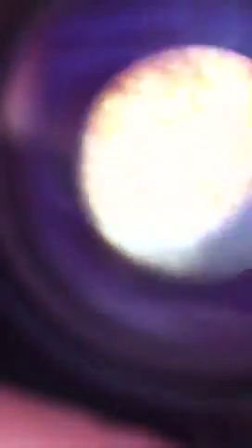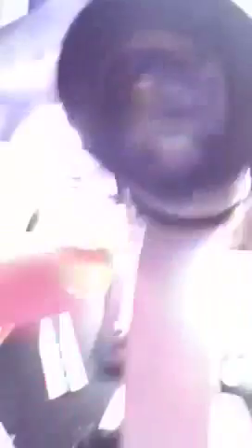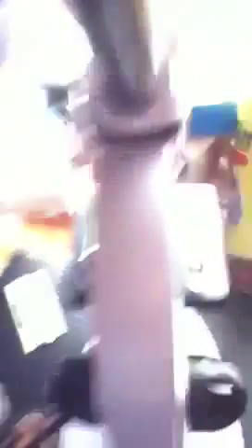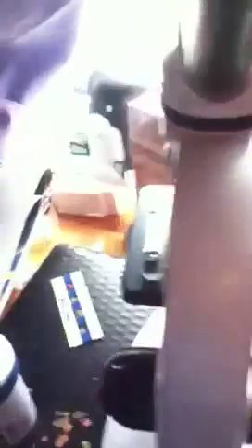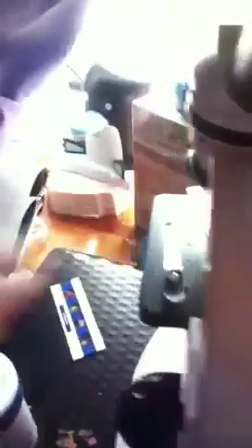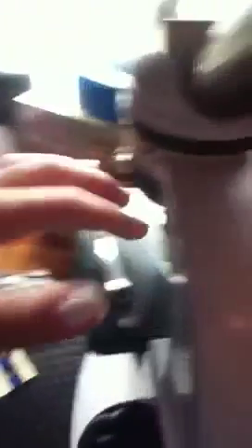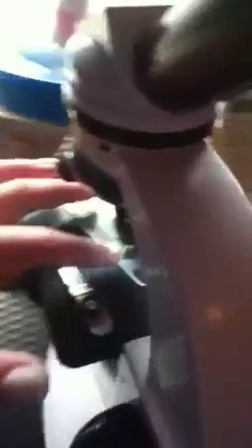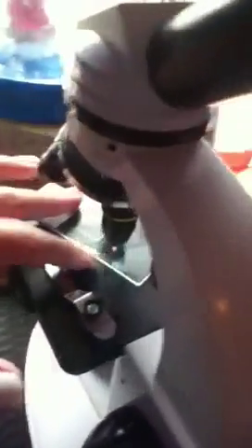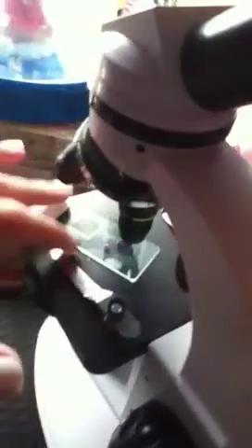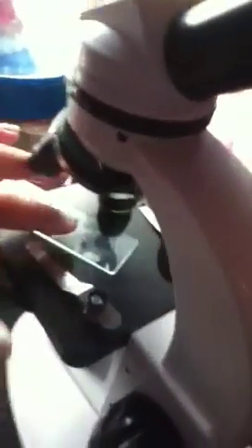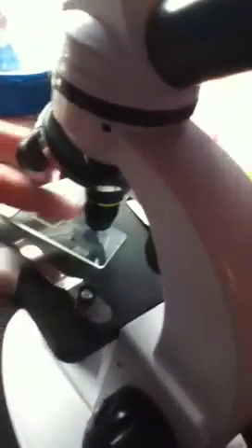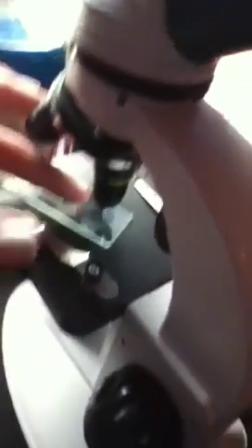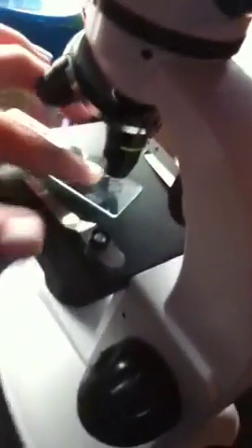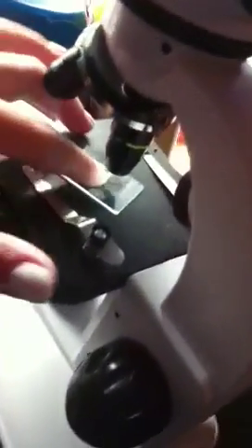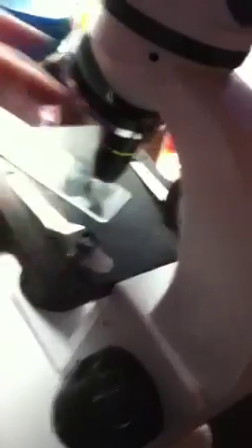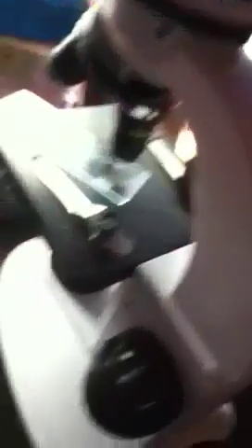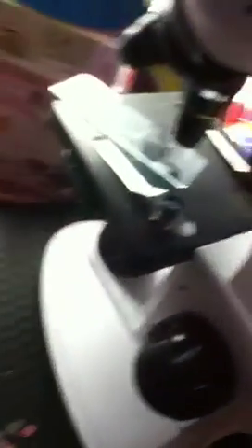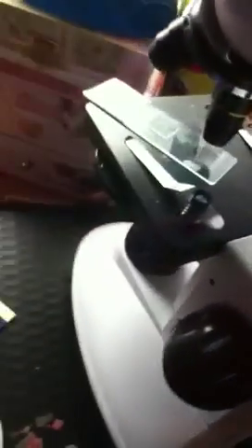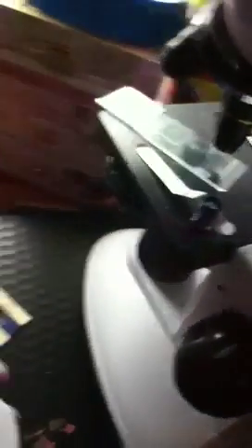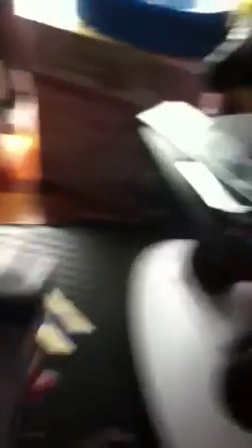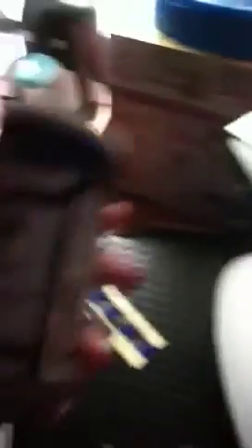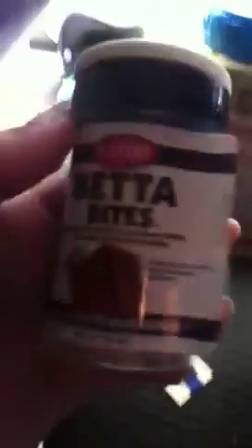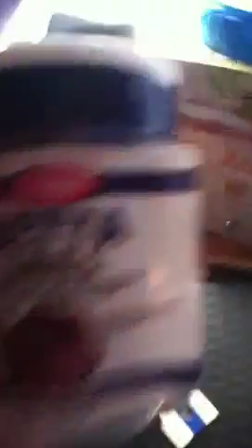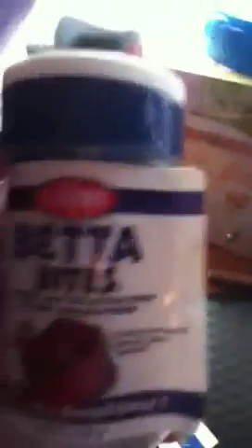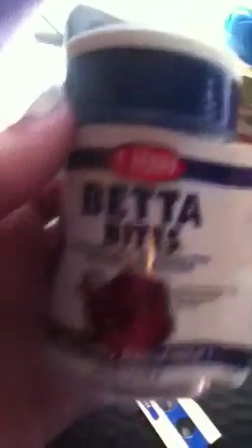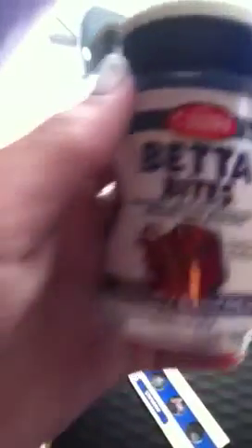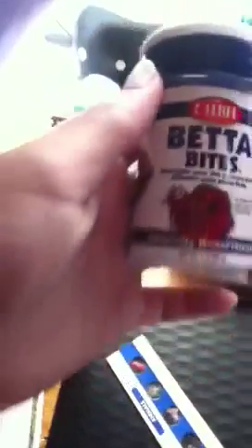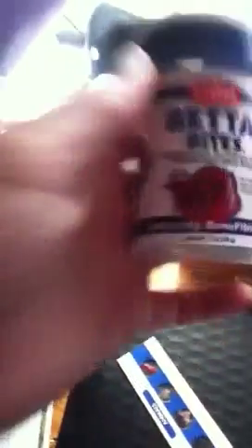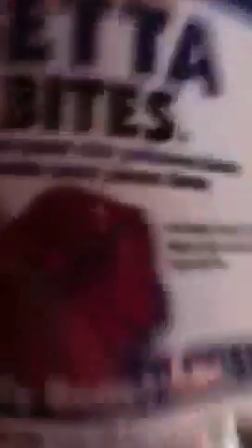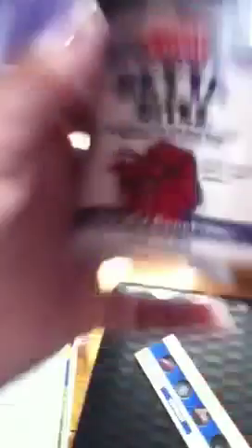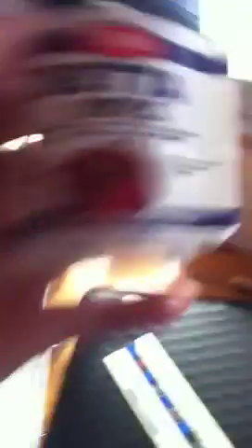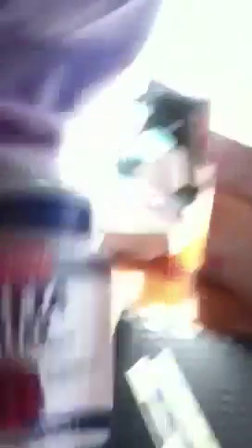That's the Betta Bite under there. For those of you who don't know what Betta Bites are, this is the Betta Bites.